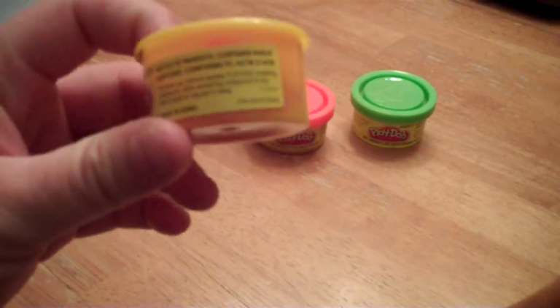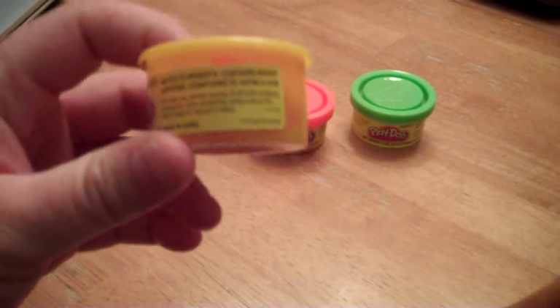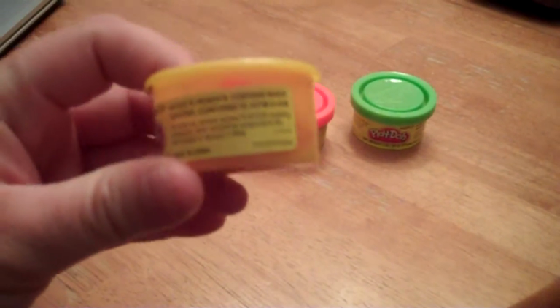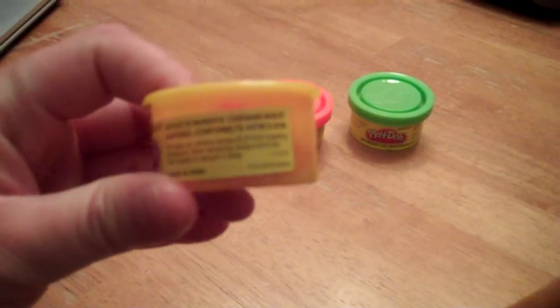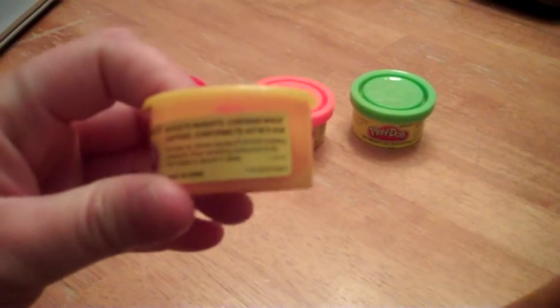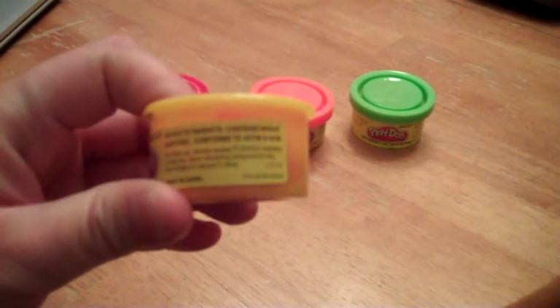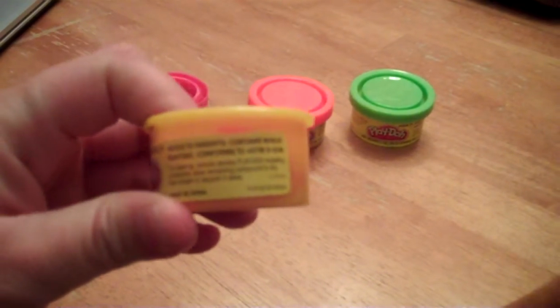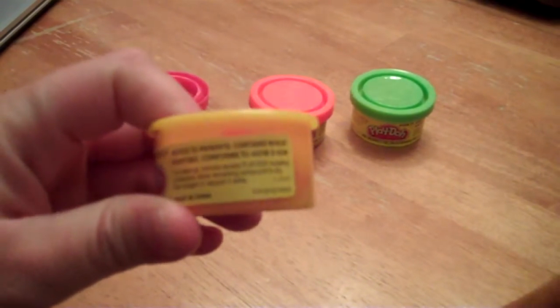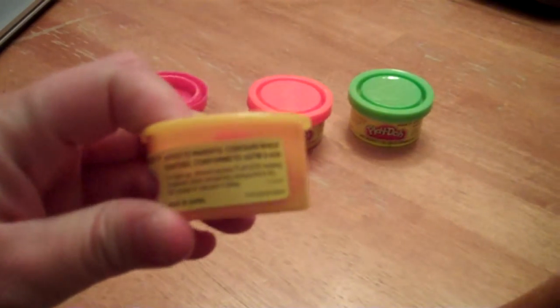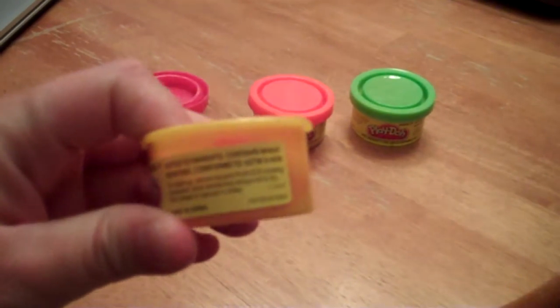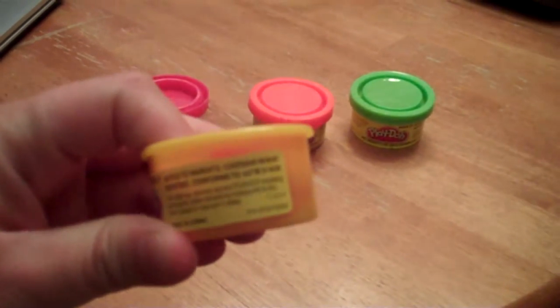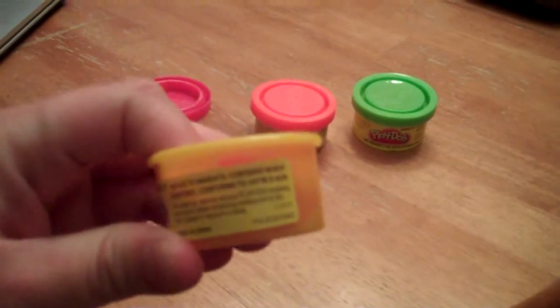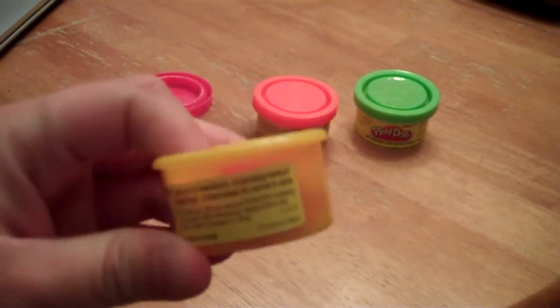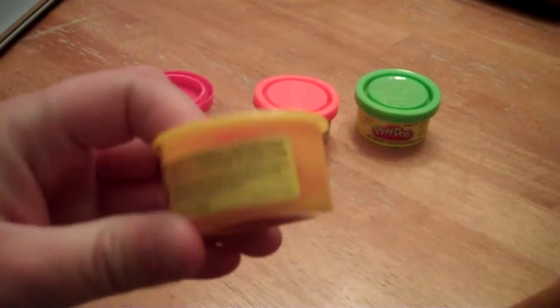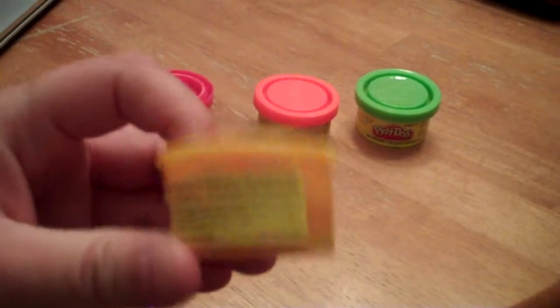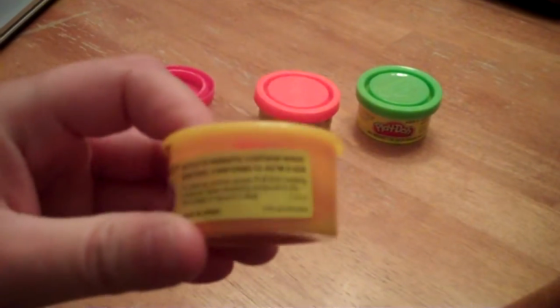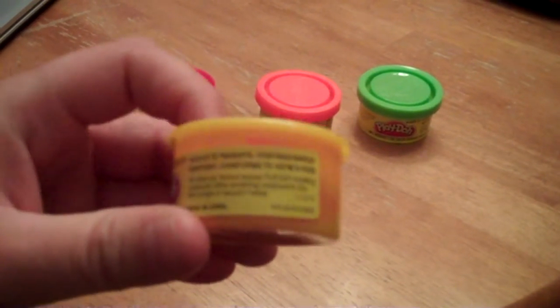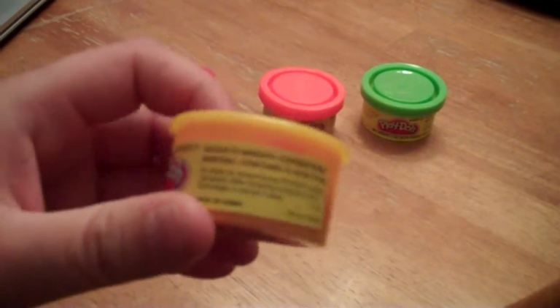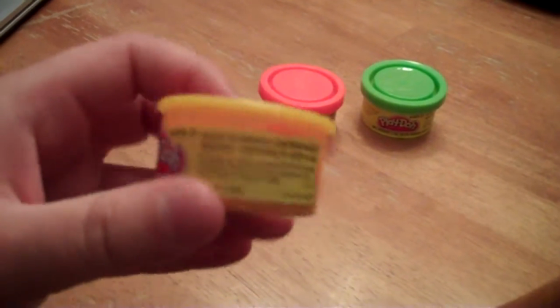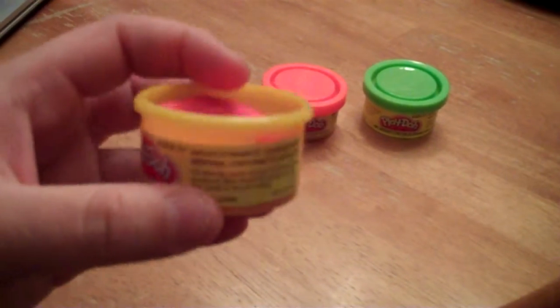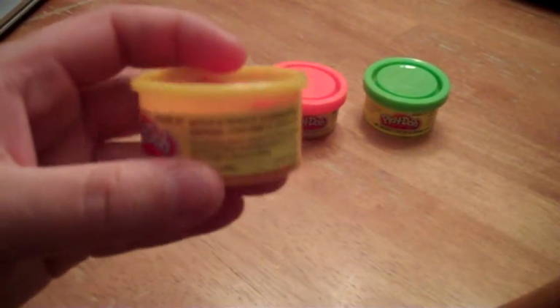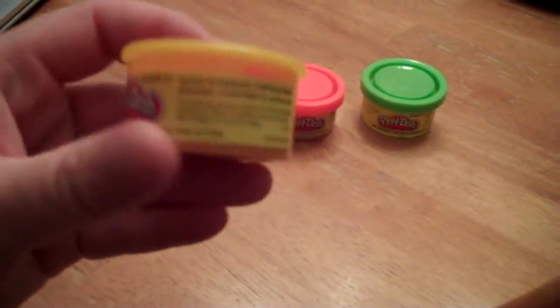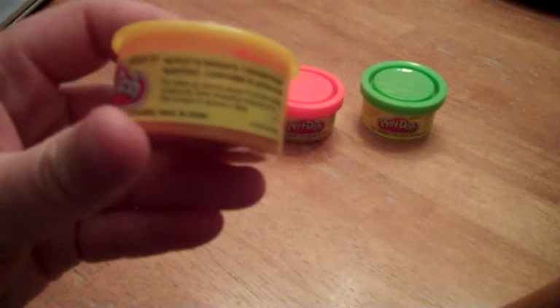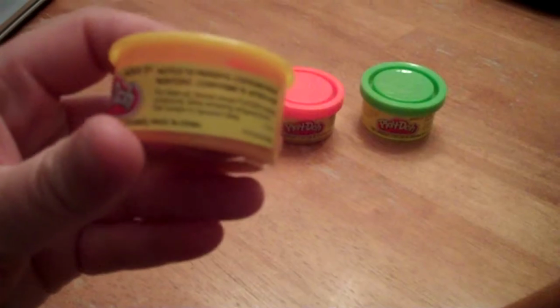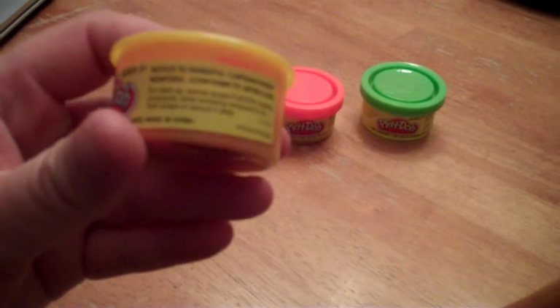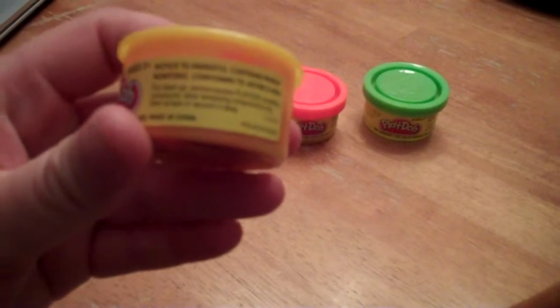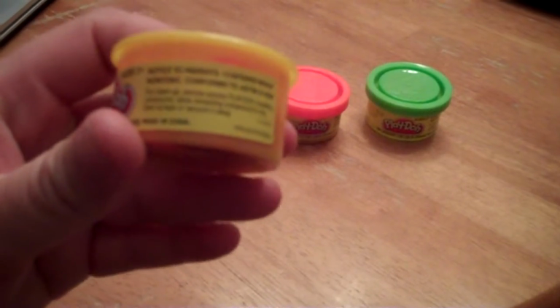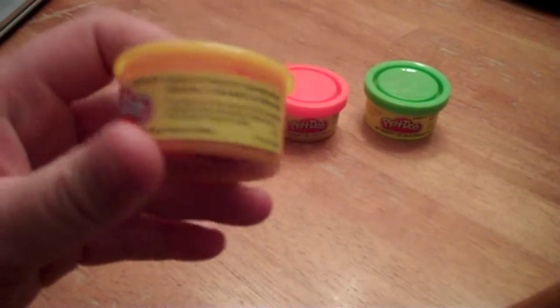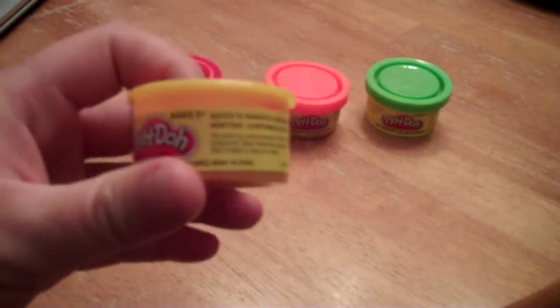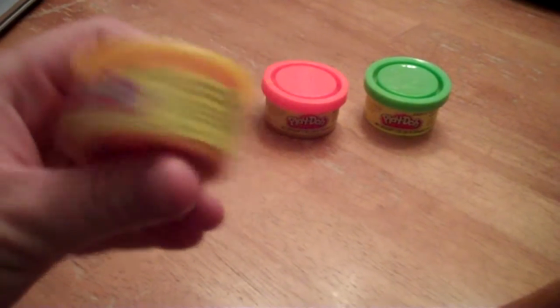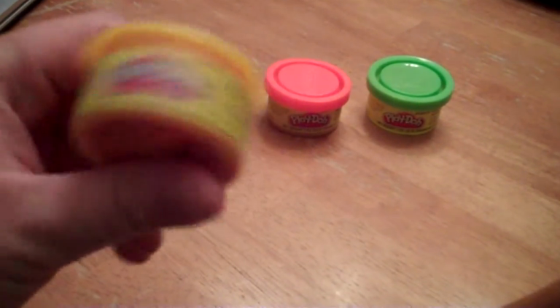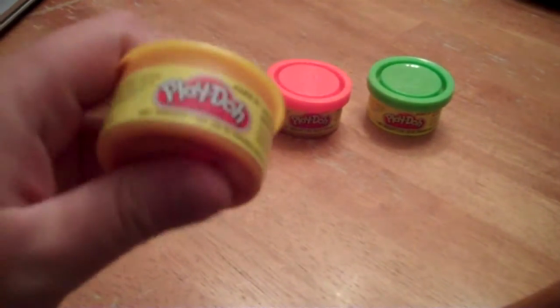And if you get Play-Doh on your carpet, you should let it dry, then scrape it with a knife or something and vacuum it up.